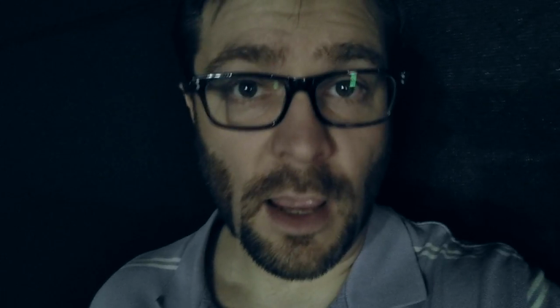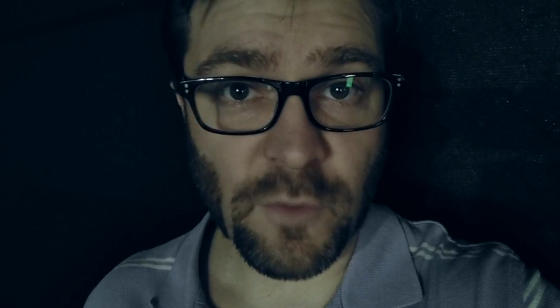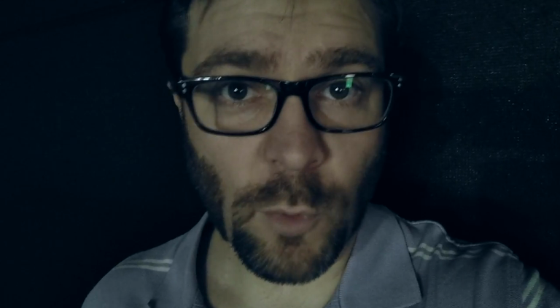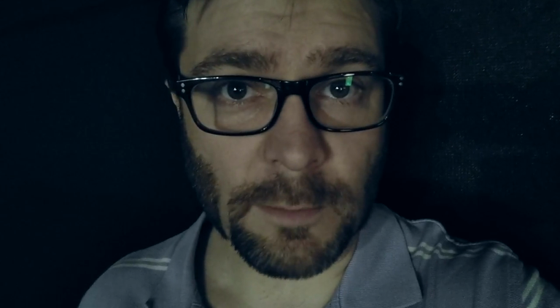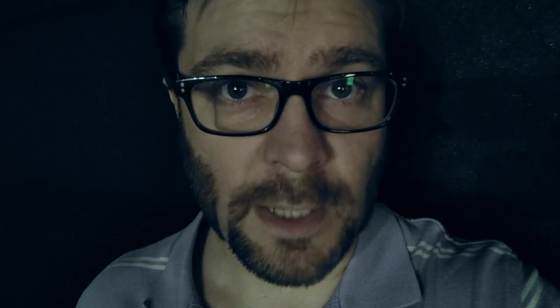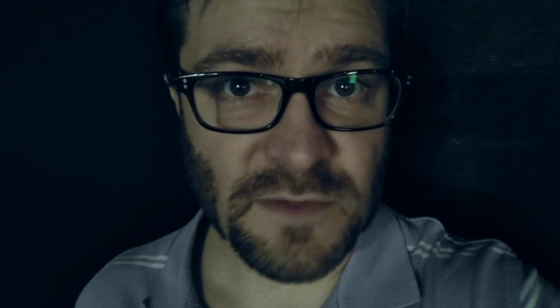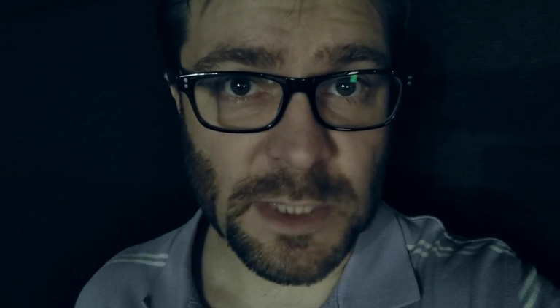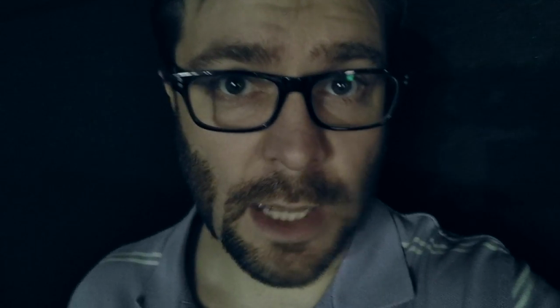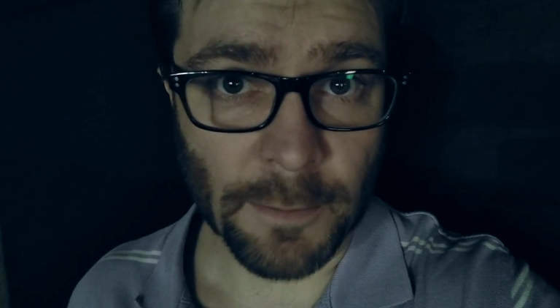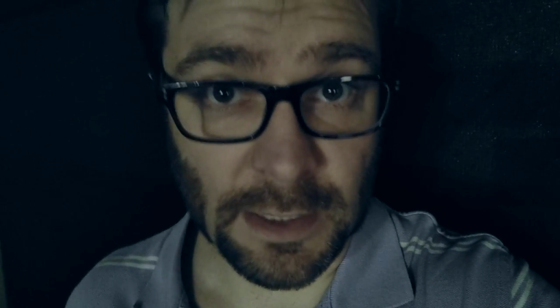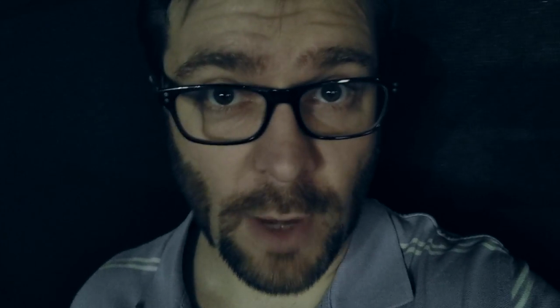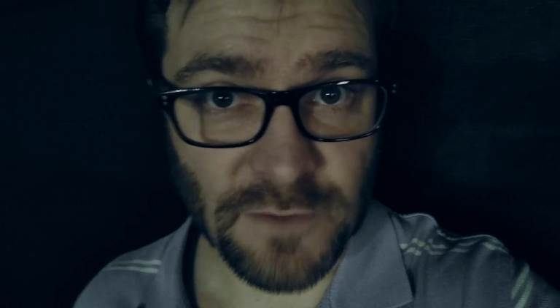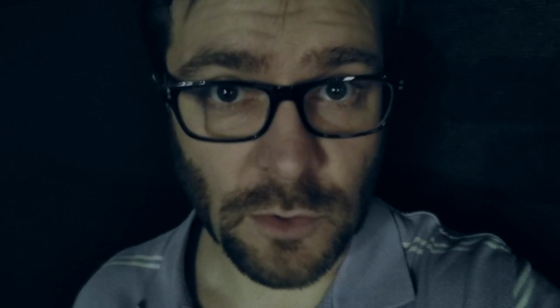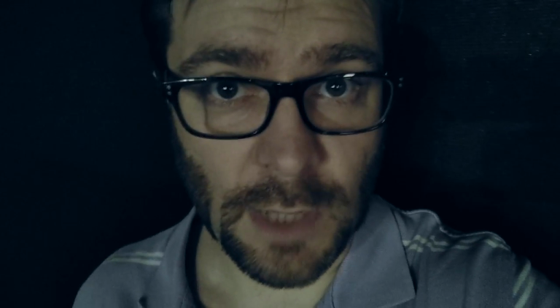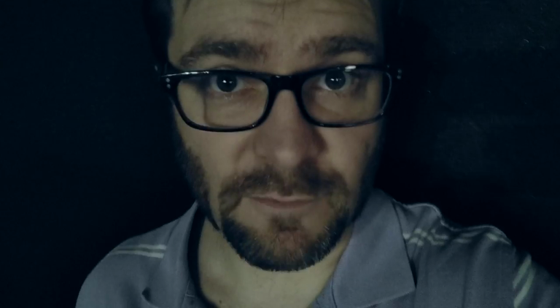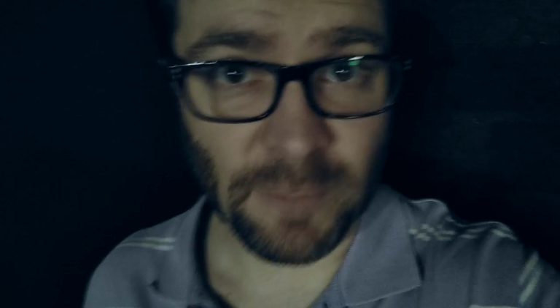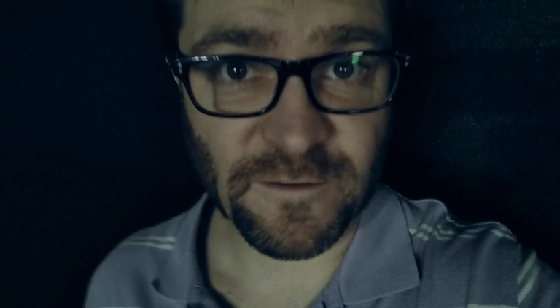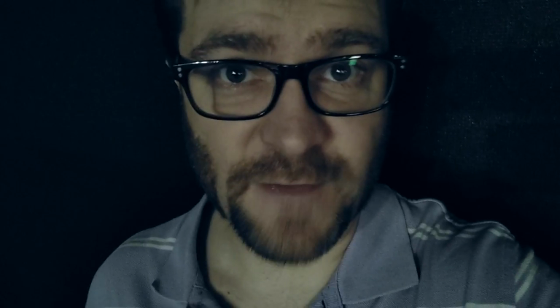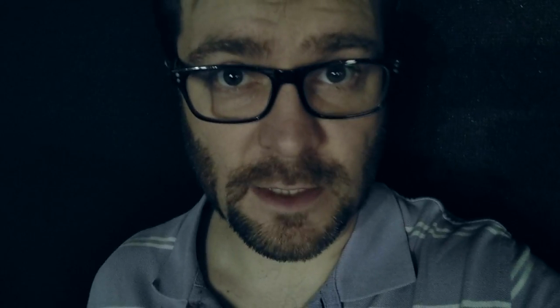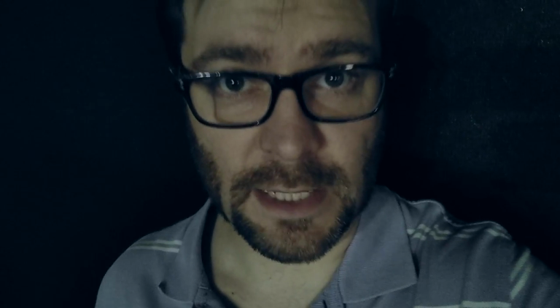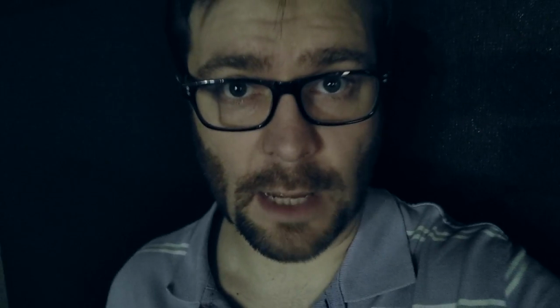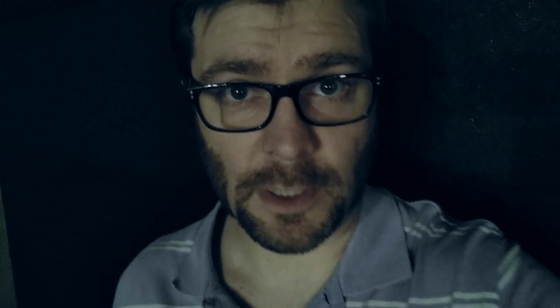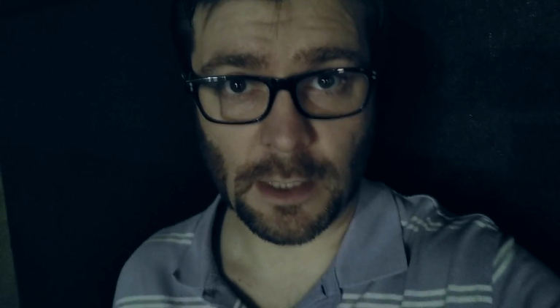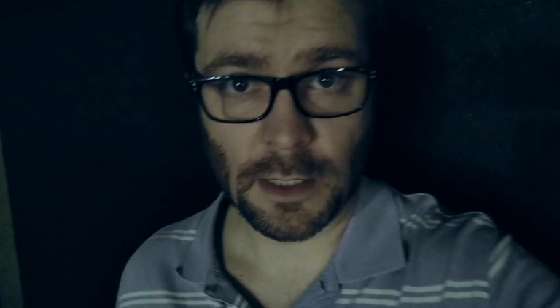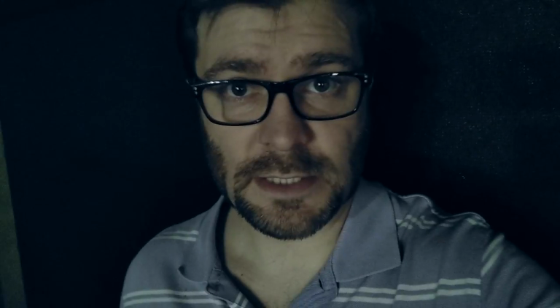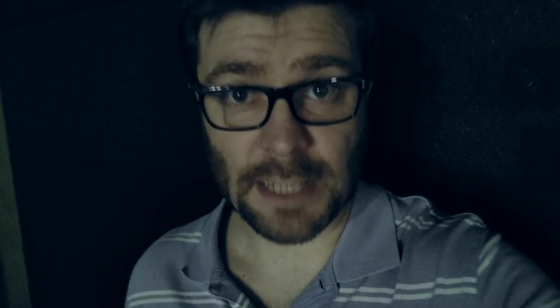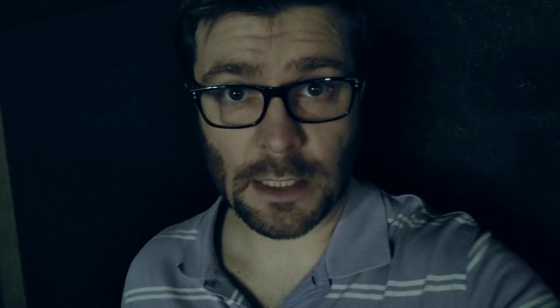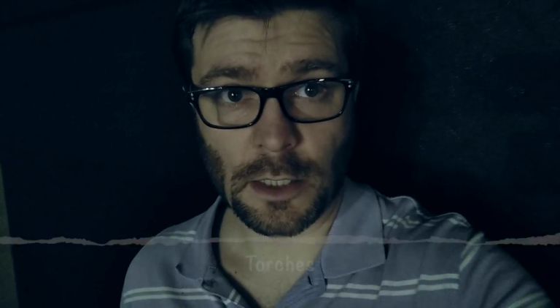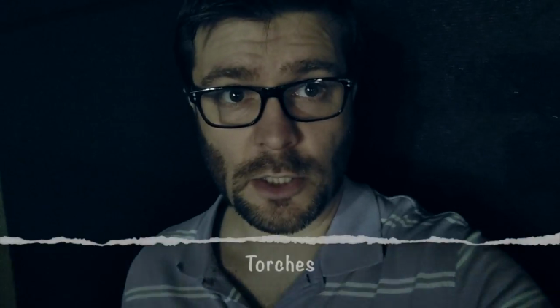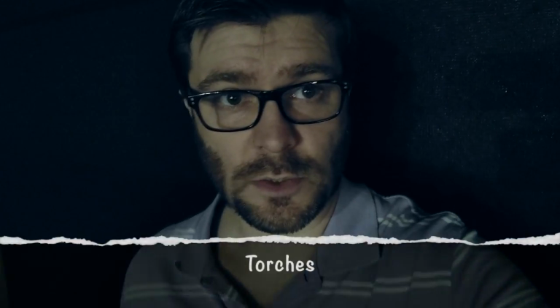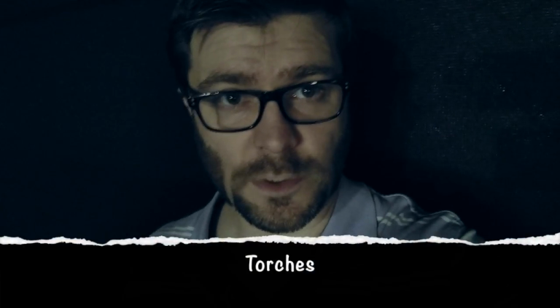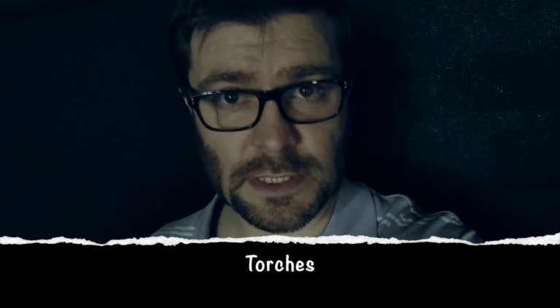Every morning Mike gives me a topic, and every afternoon I give him a fun fact on that topic. Today, torches.